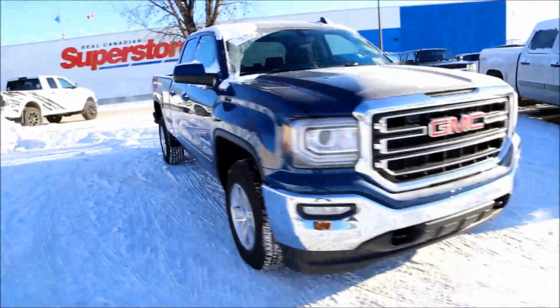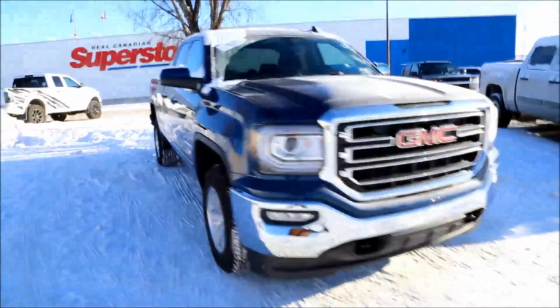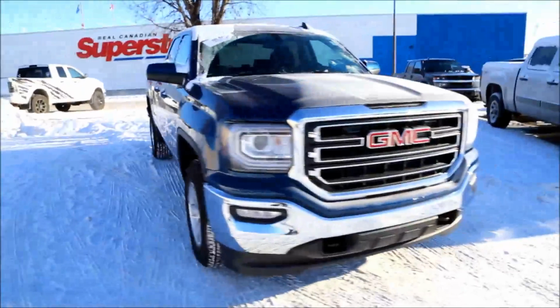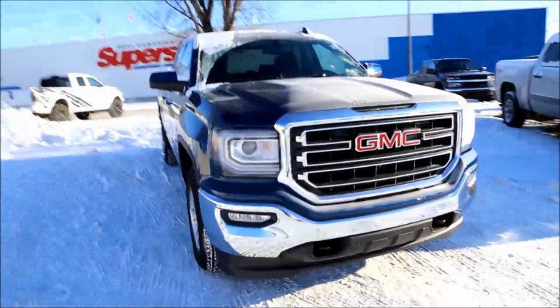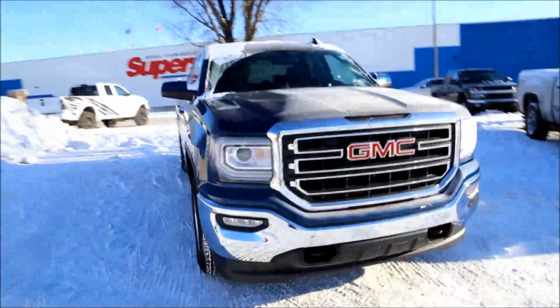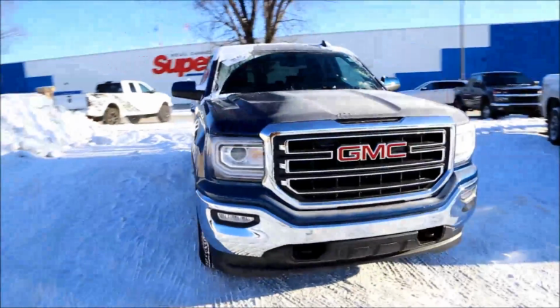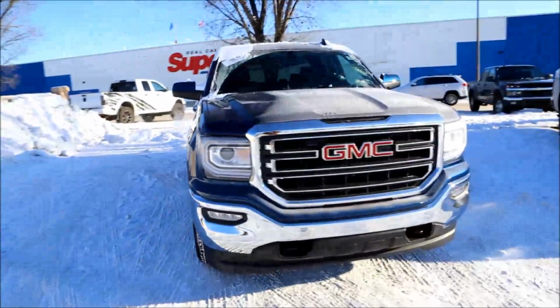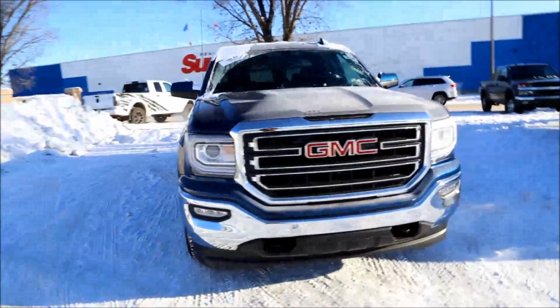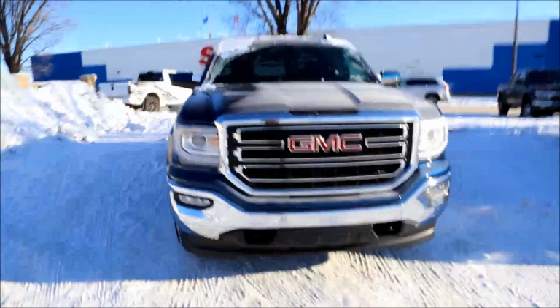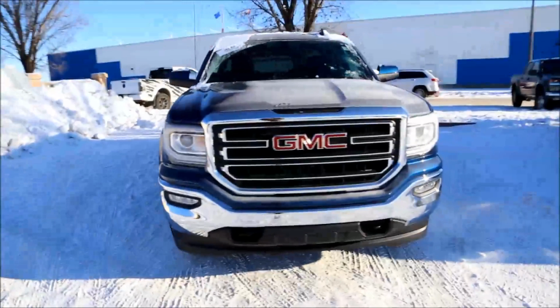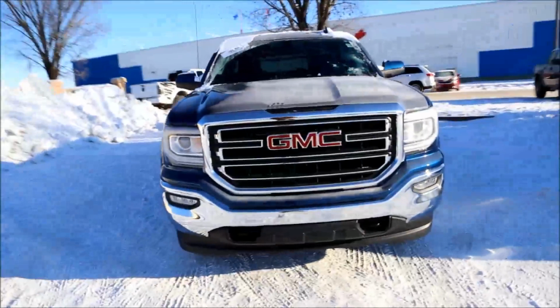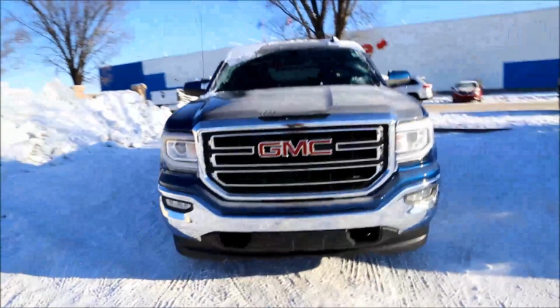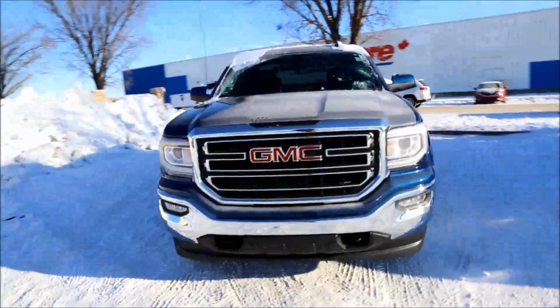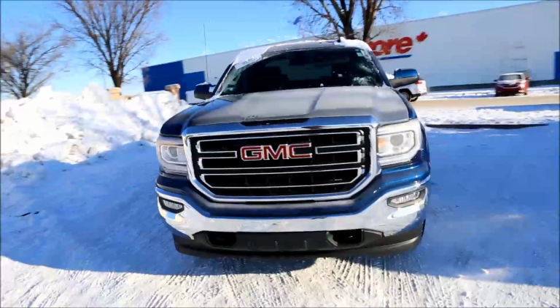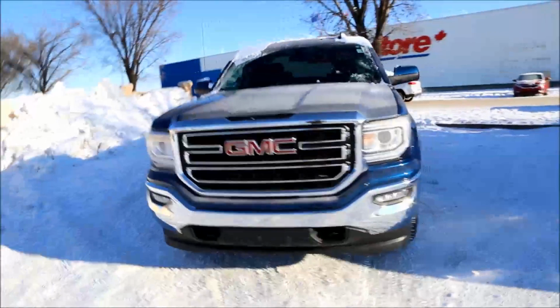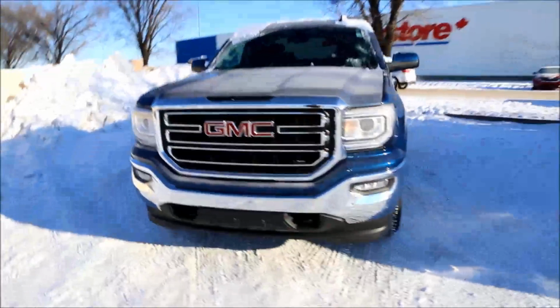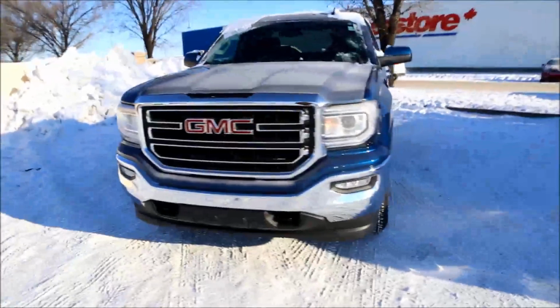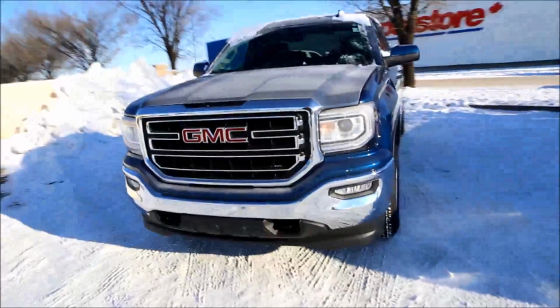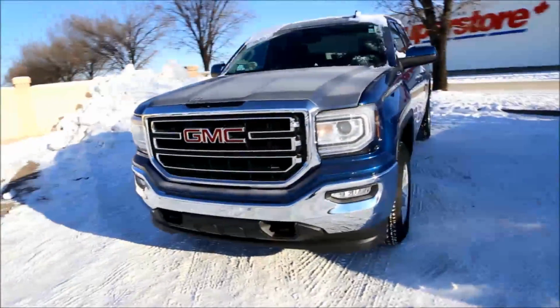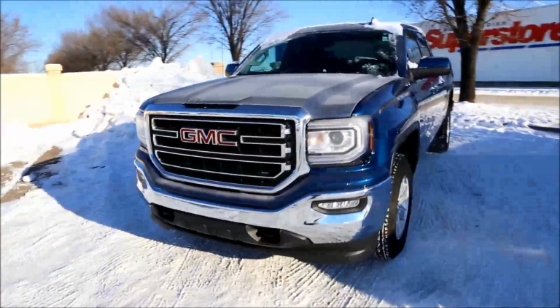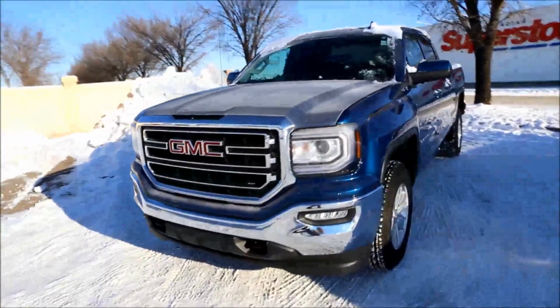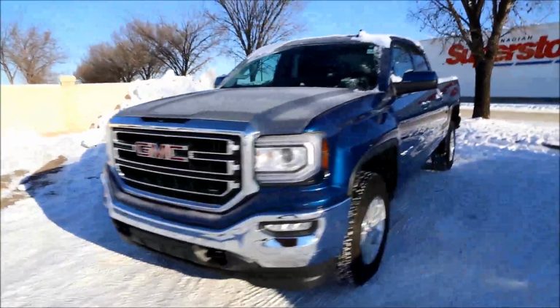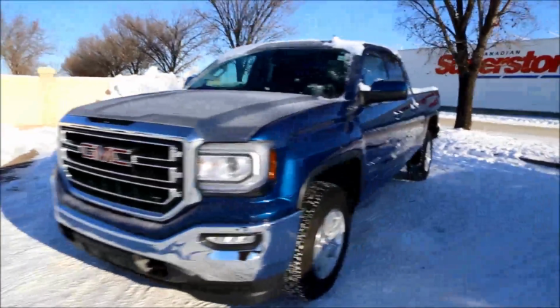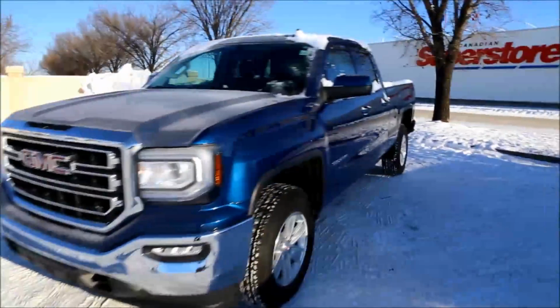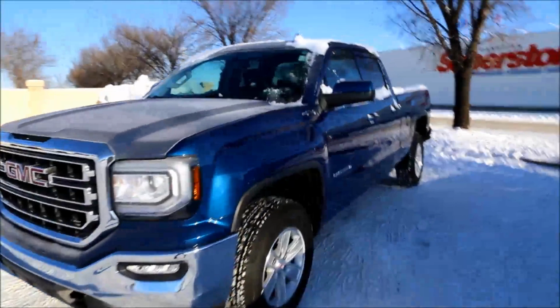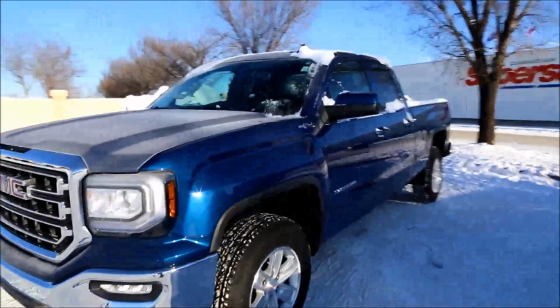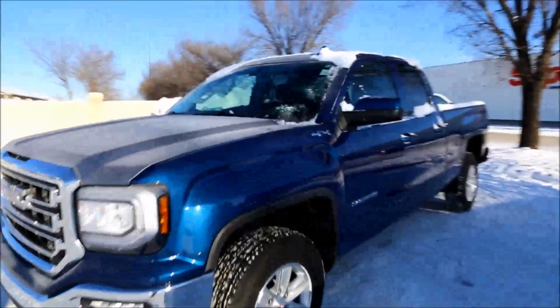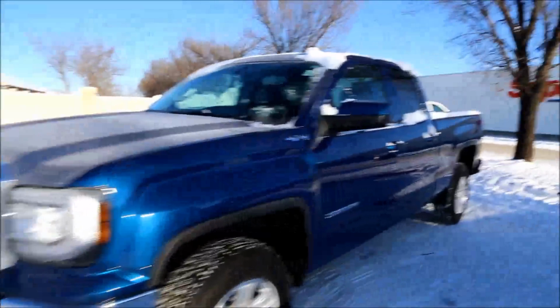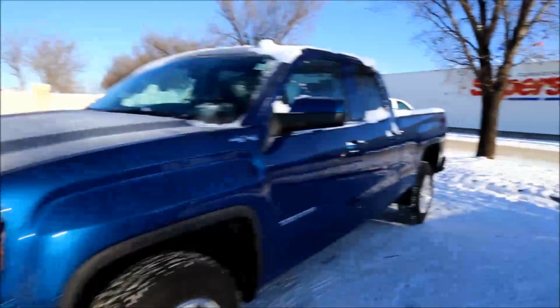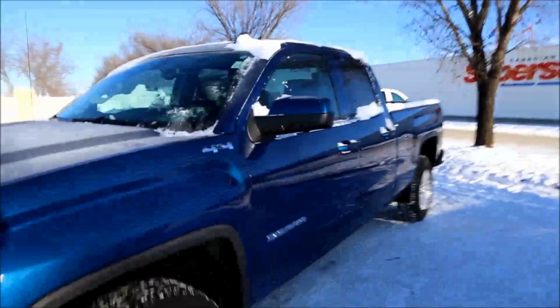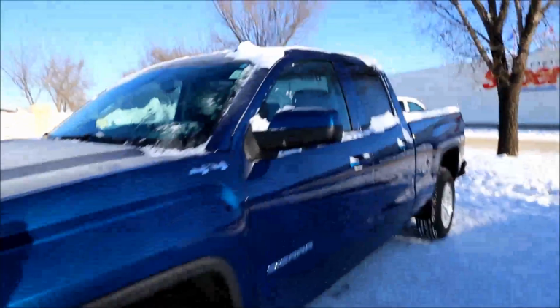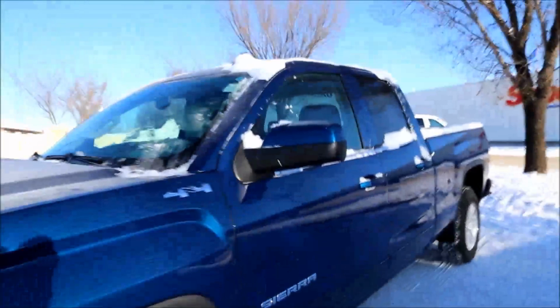Up front we have a chrome pump bumper, tow hooks, LED strips around the projection headlights, as well as body-colored mirror caps and door handles.